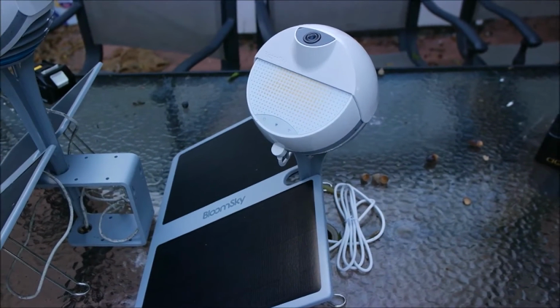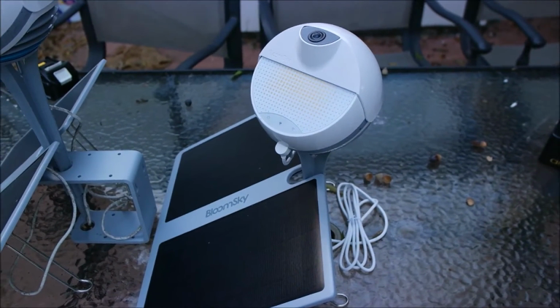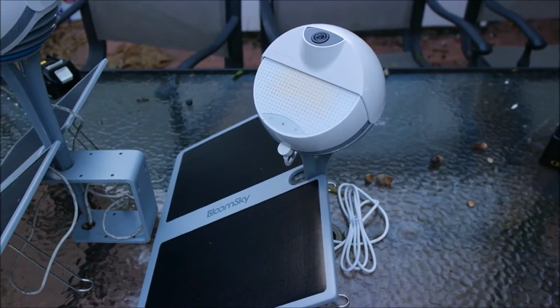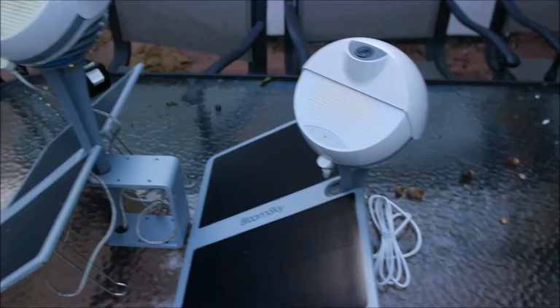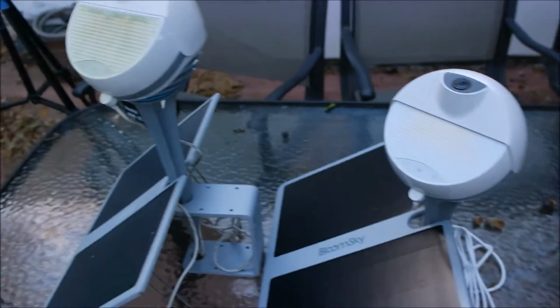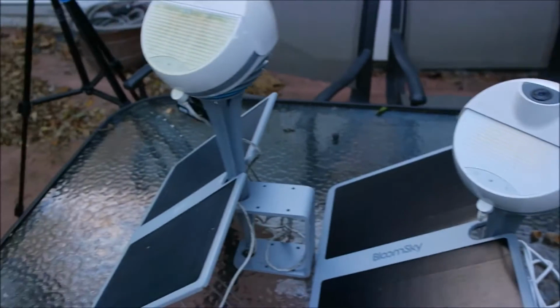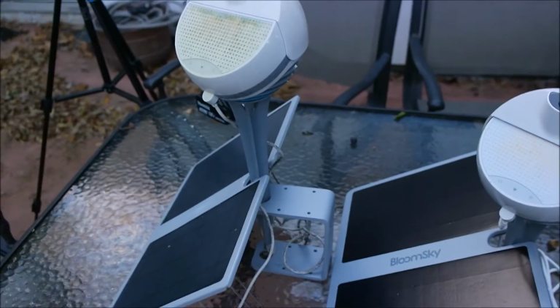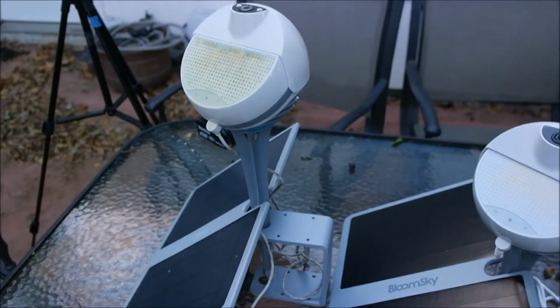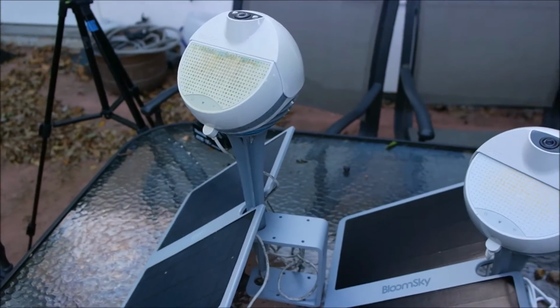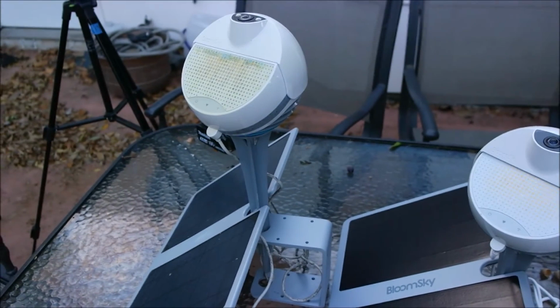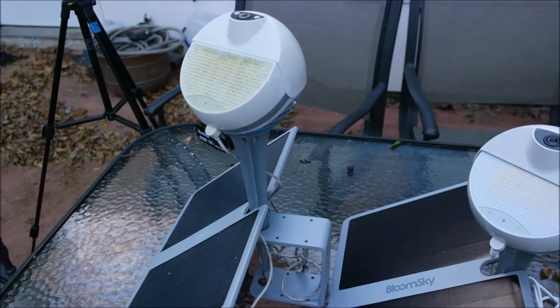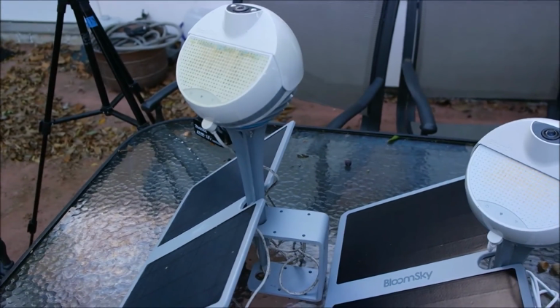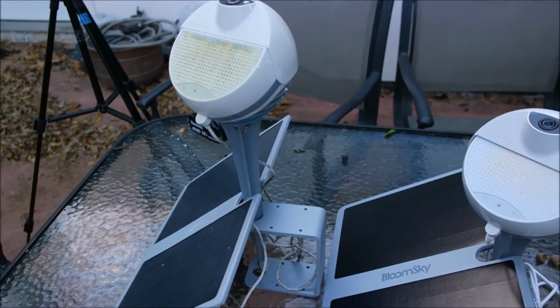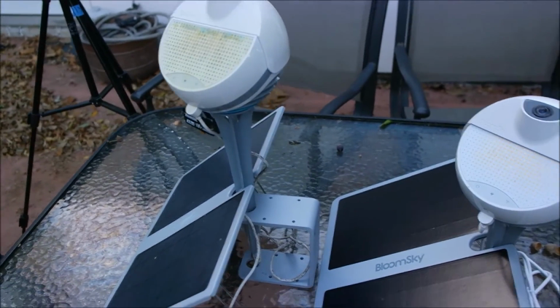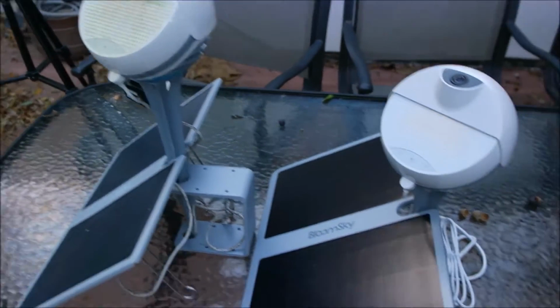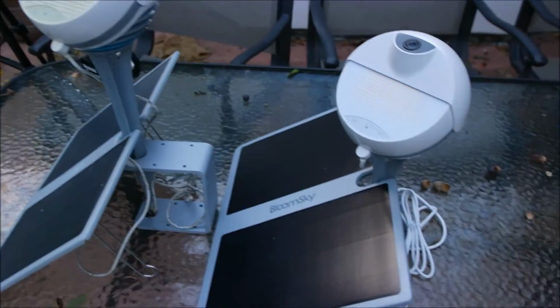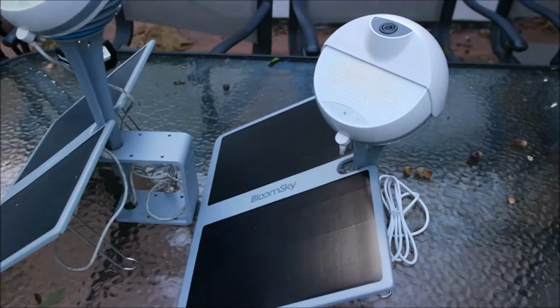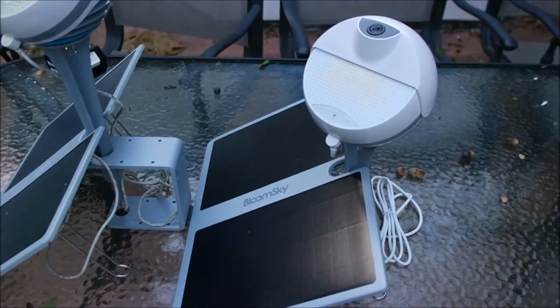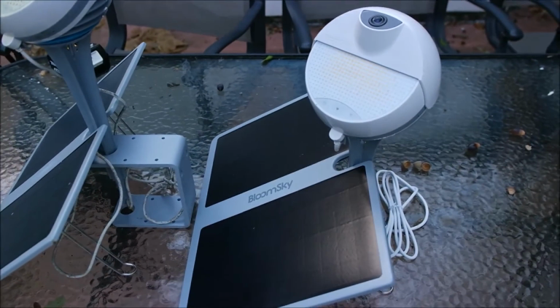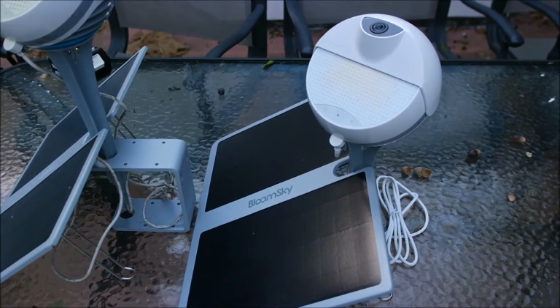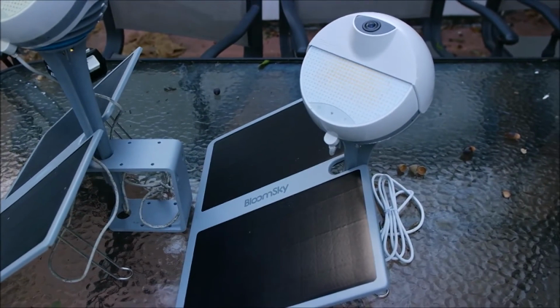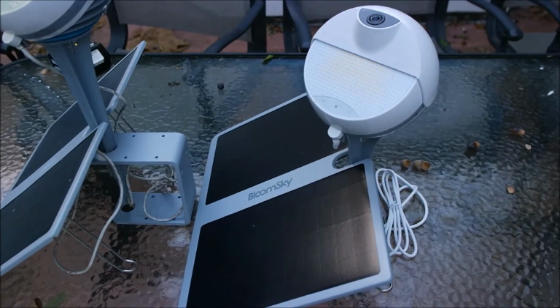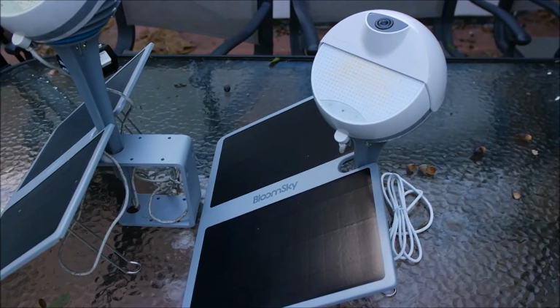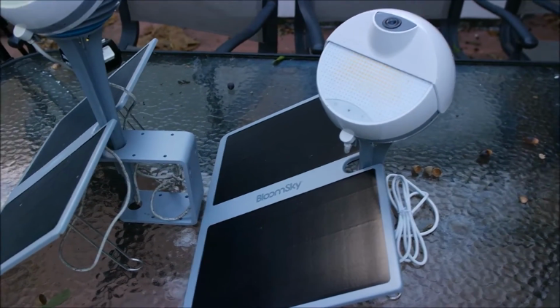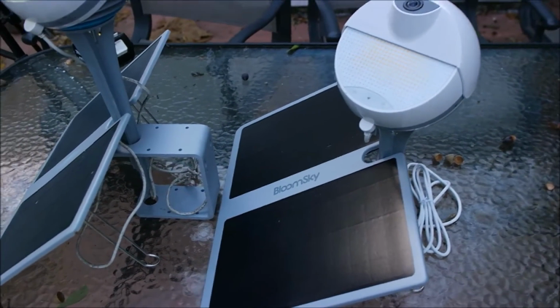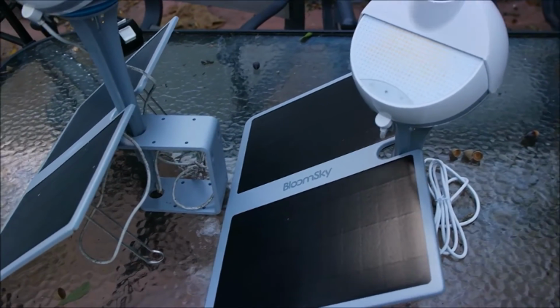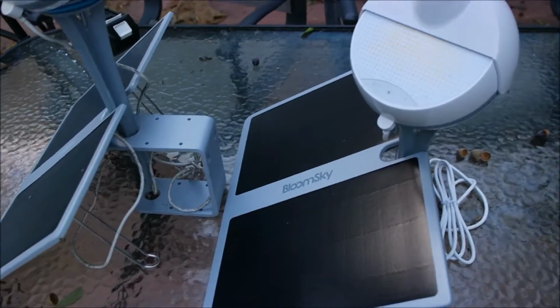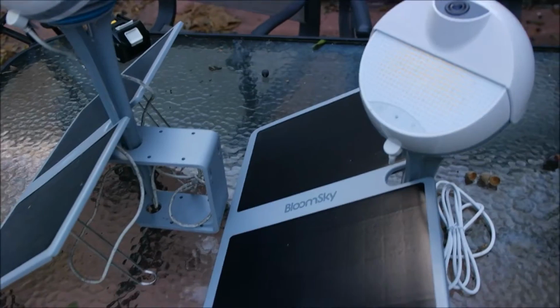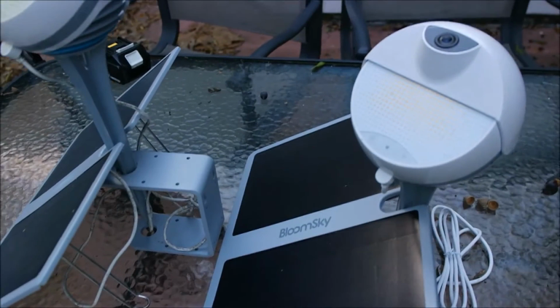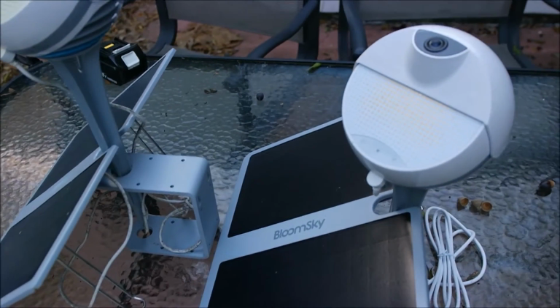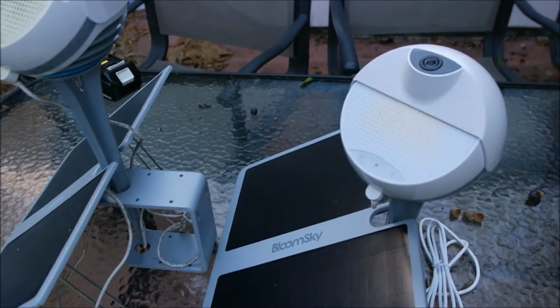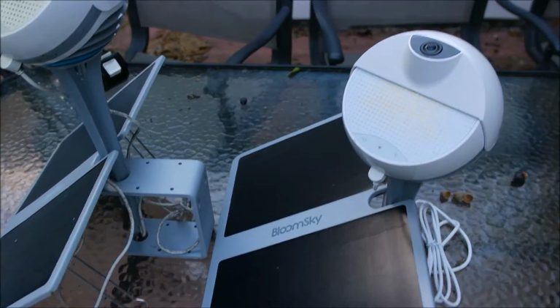I actually have a BloomSky 1 and a BloomSky 2. I'll discuss the differences in just a moment.